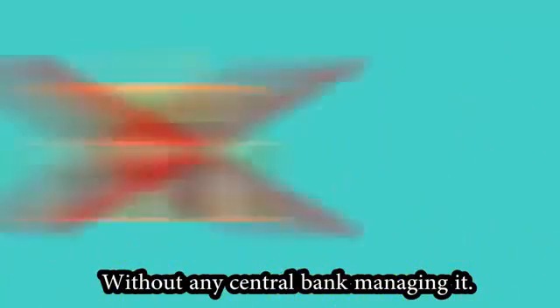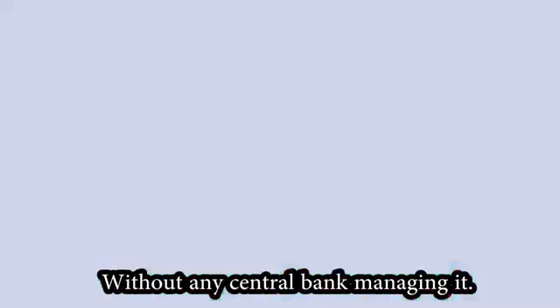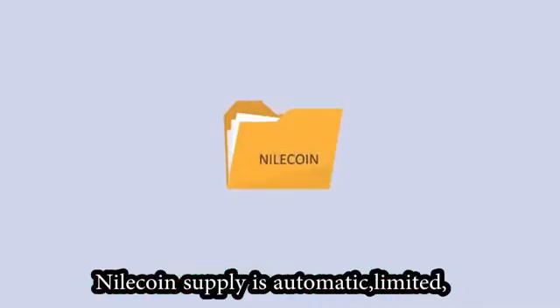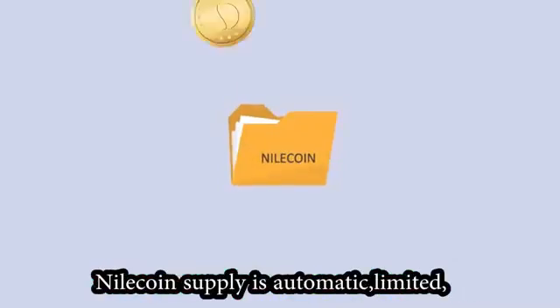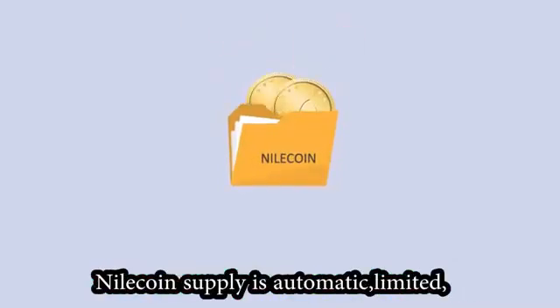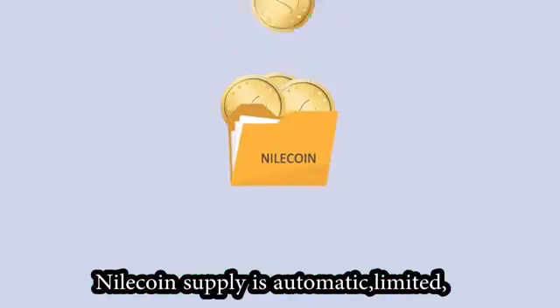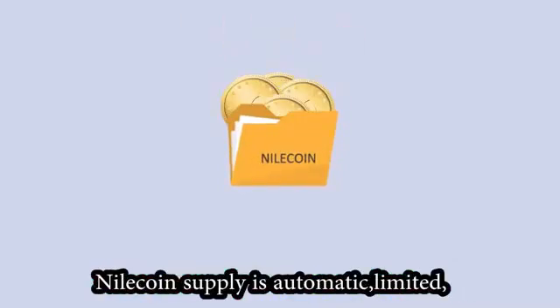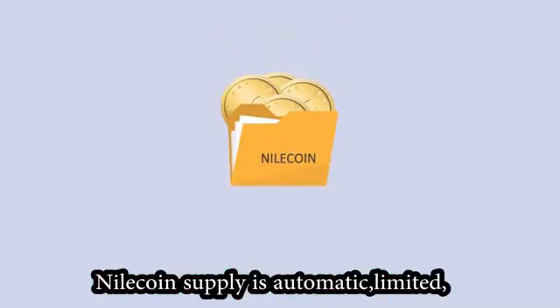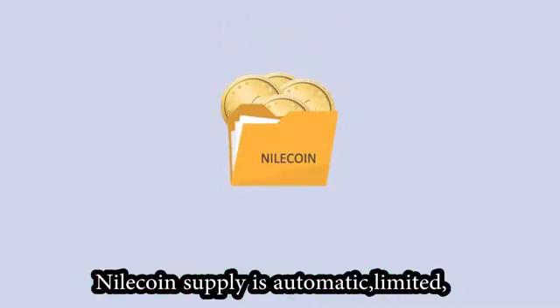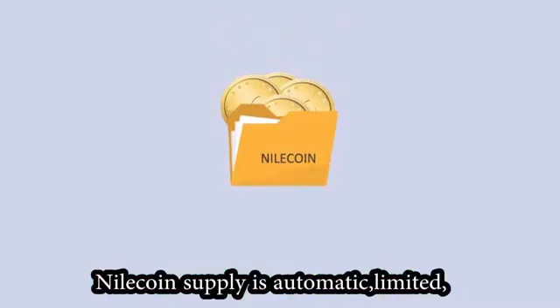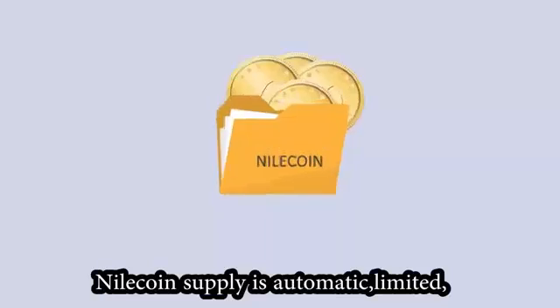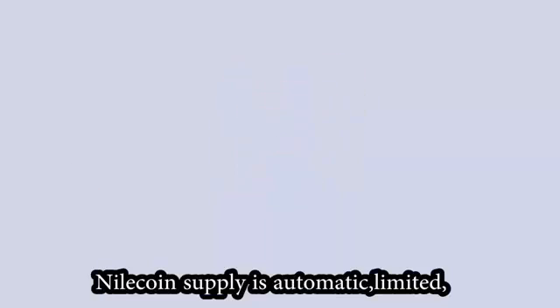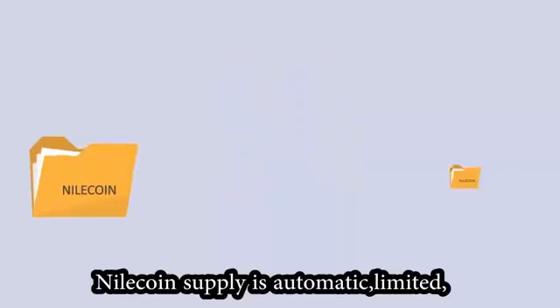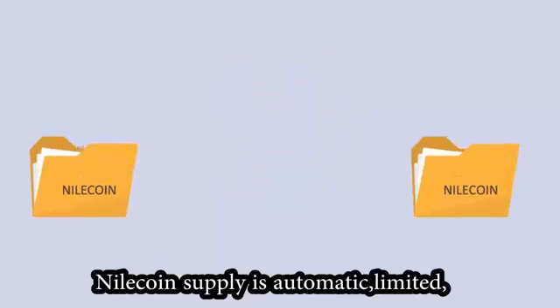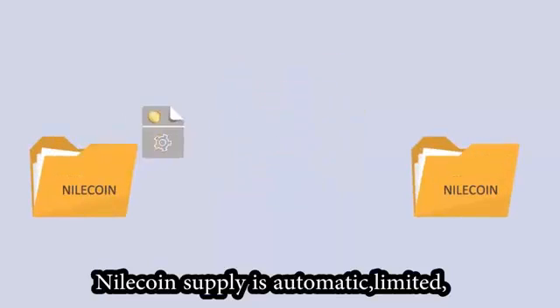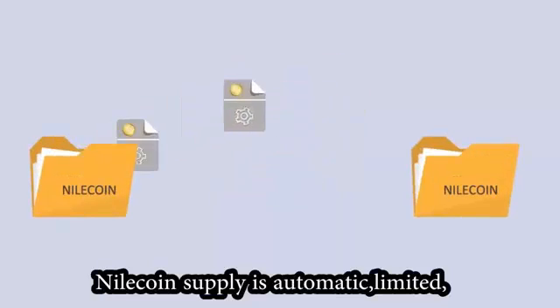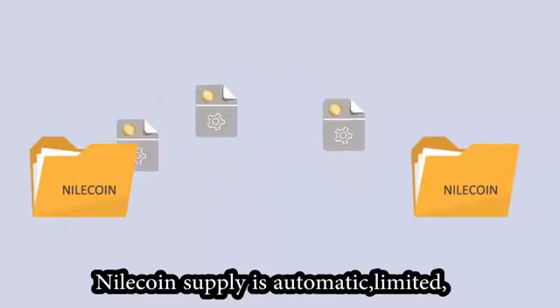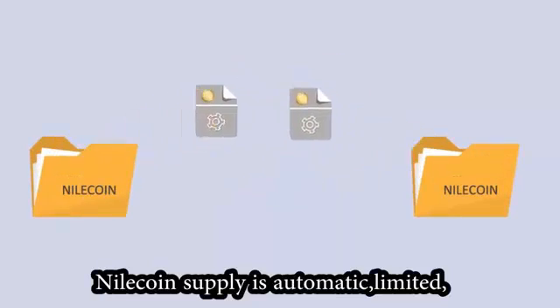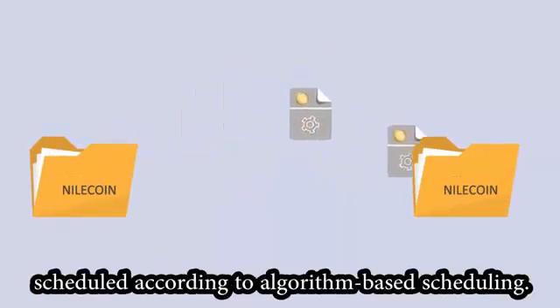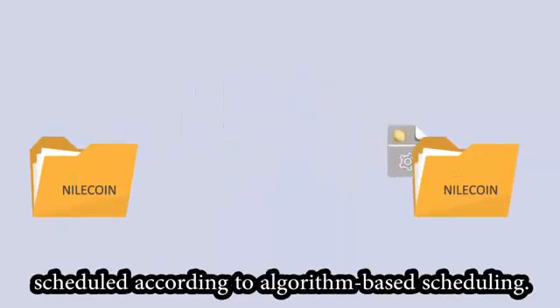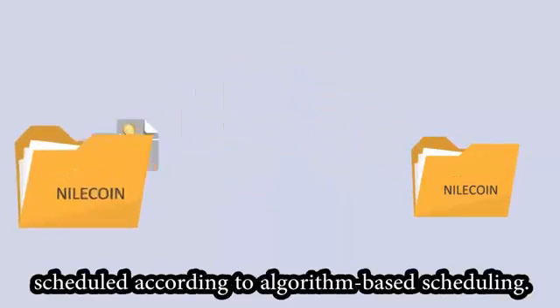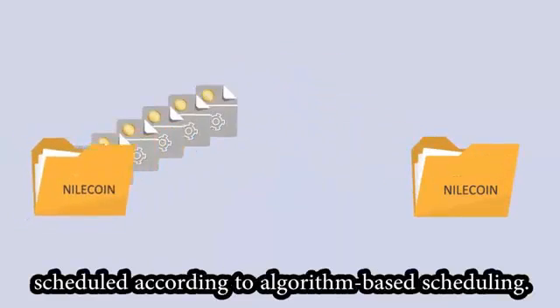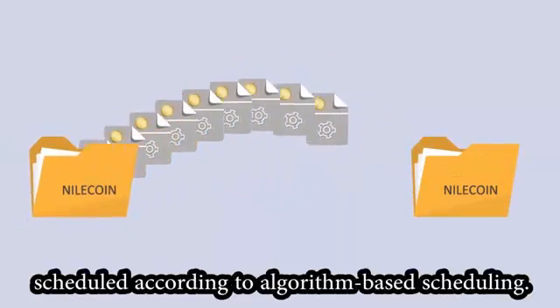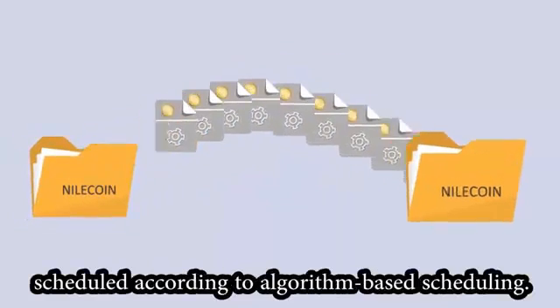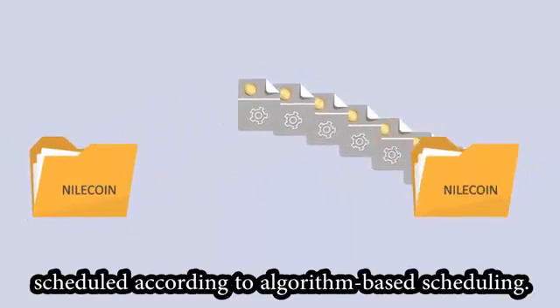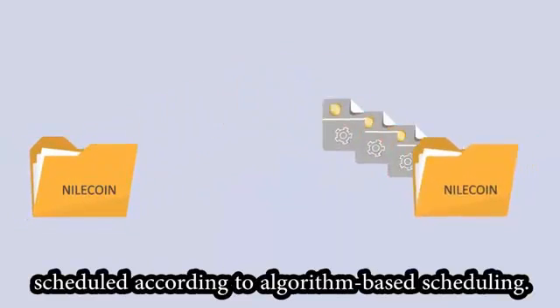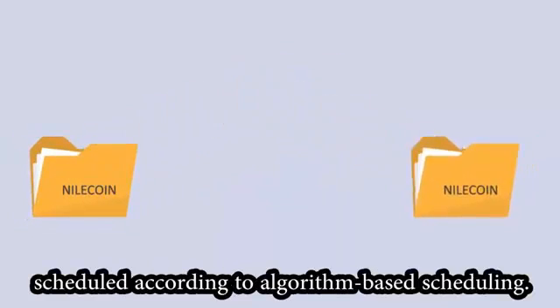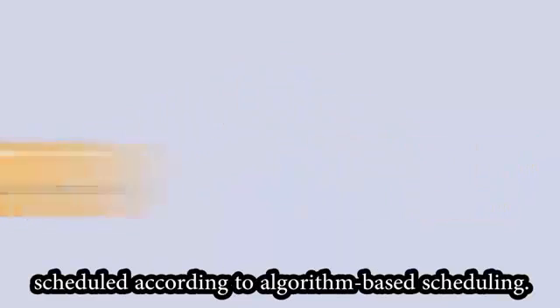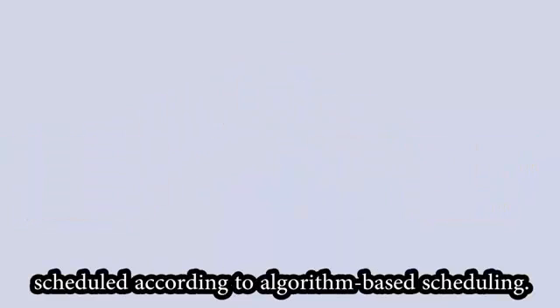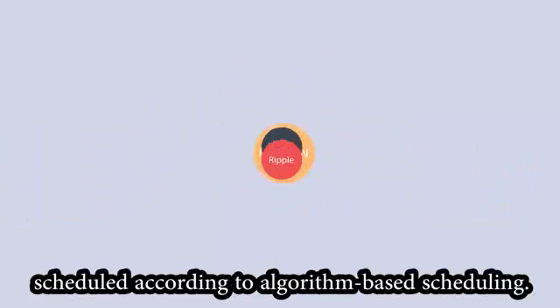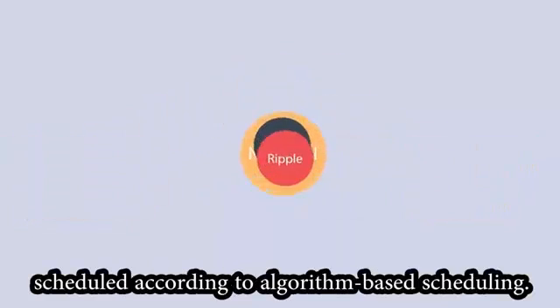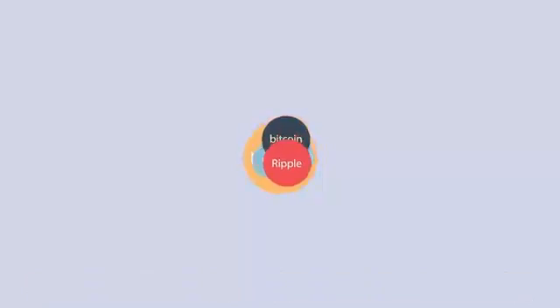Nilecoin's supply is automatic, limited, and scheduled according to algorithm-based scheduling.